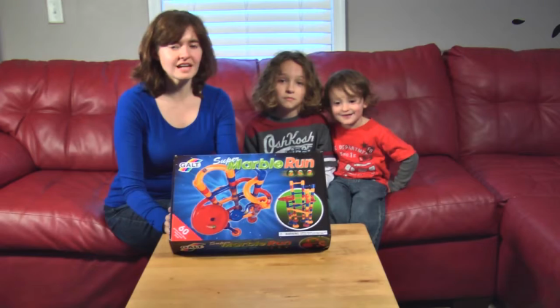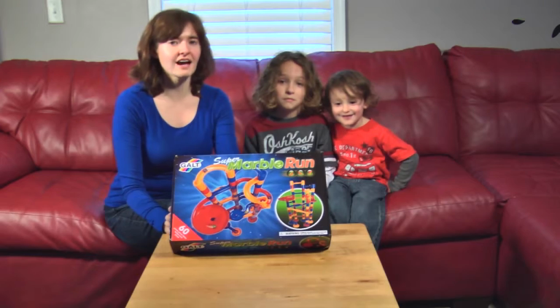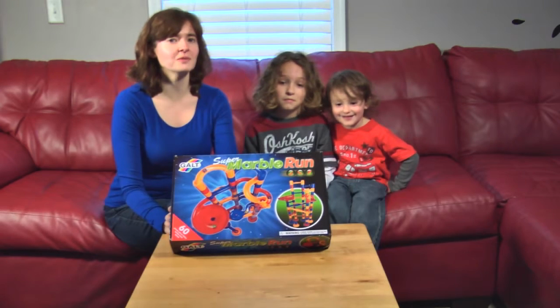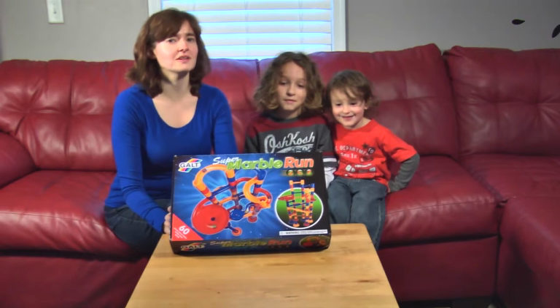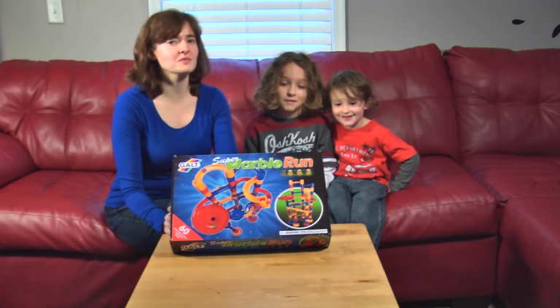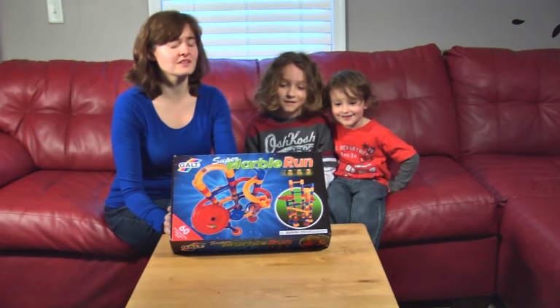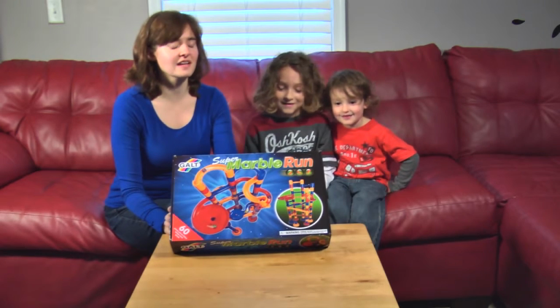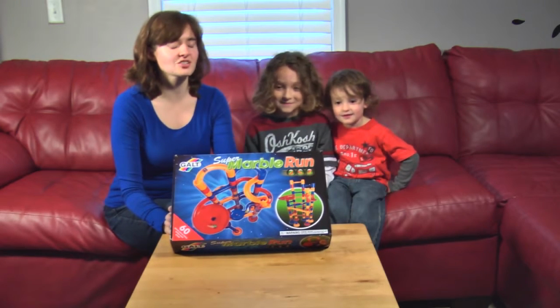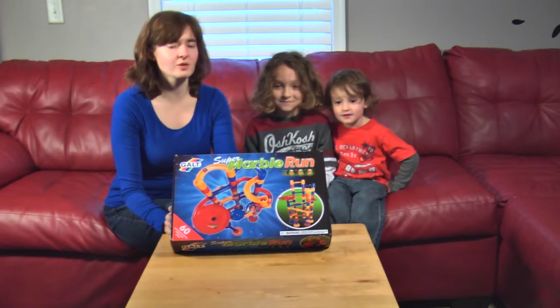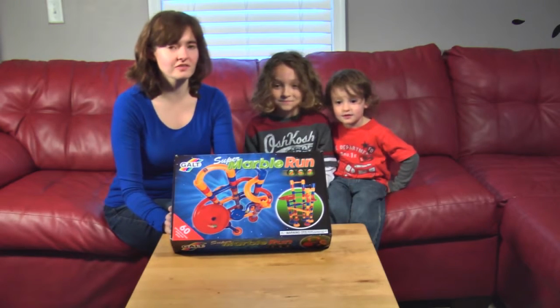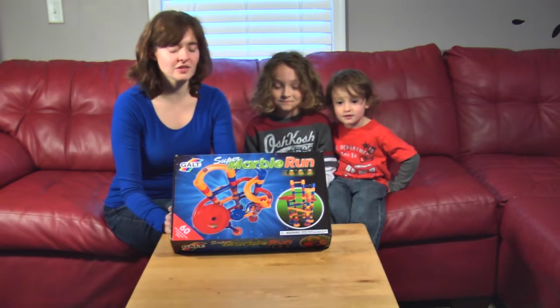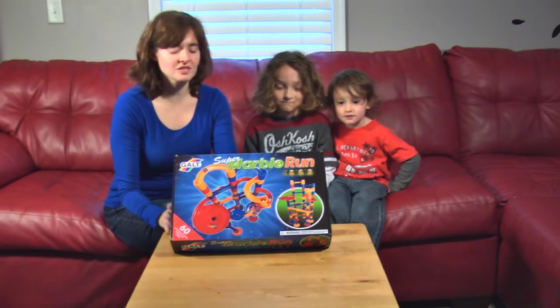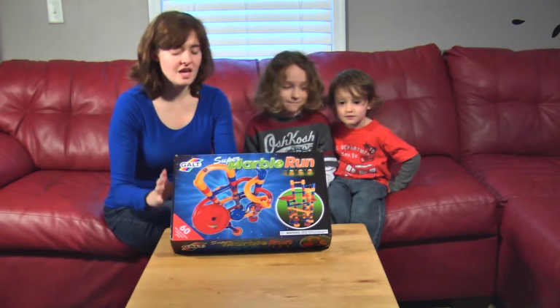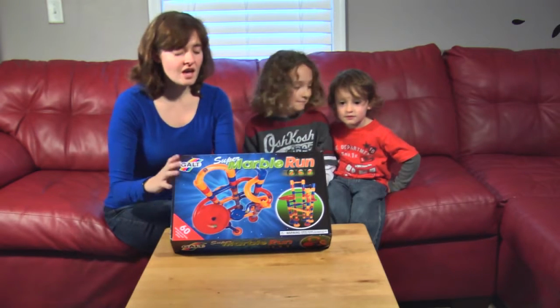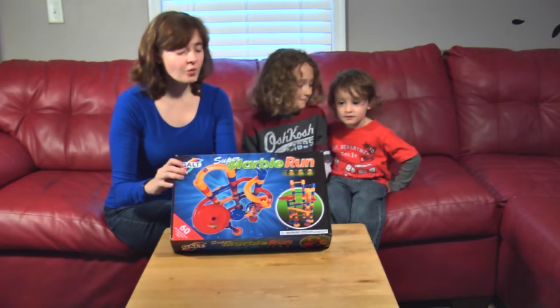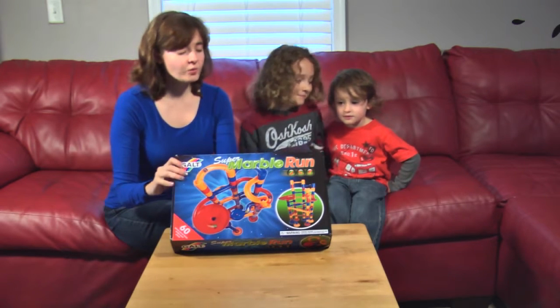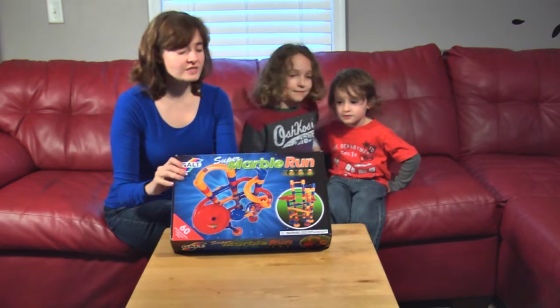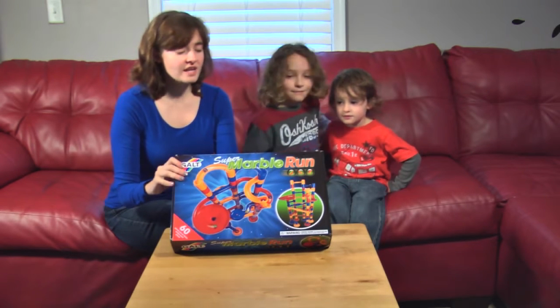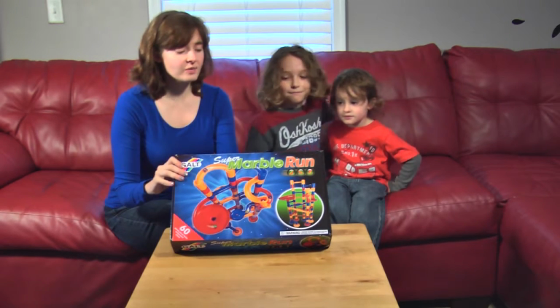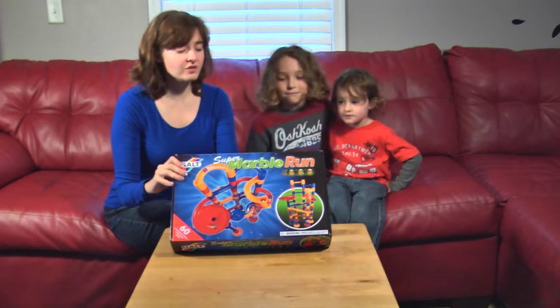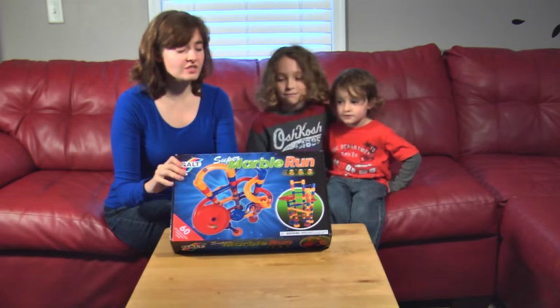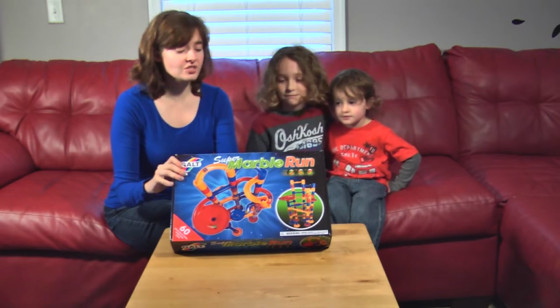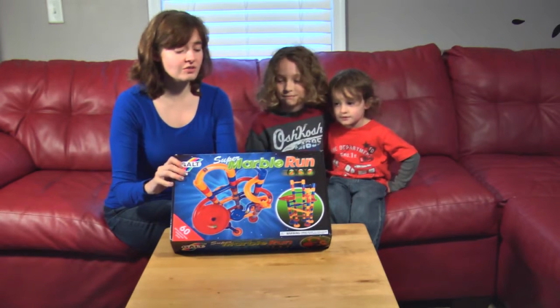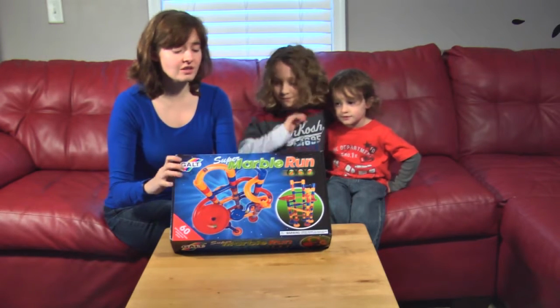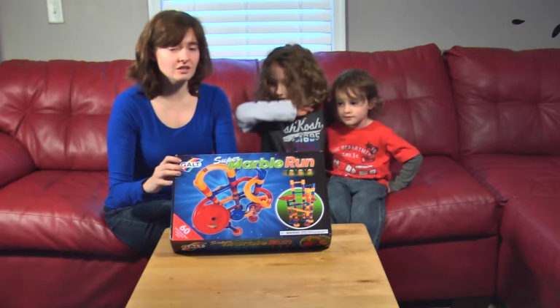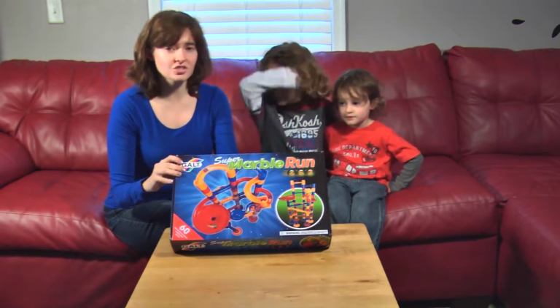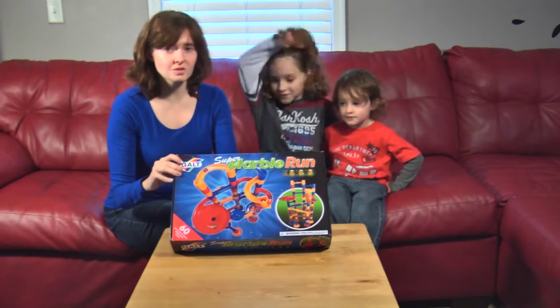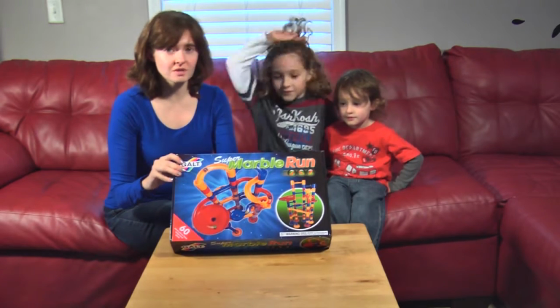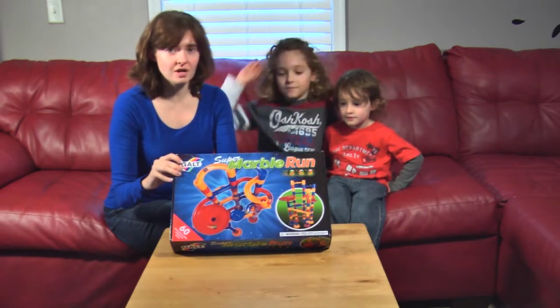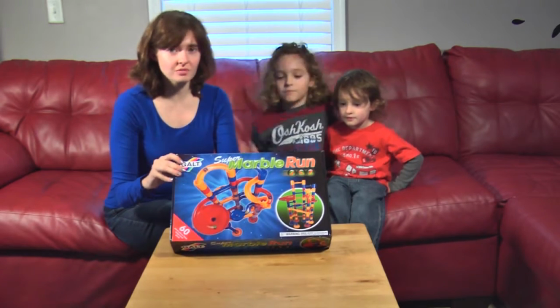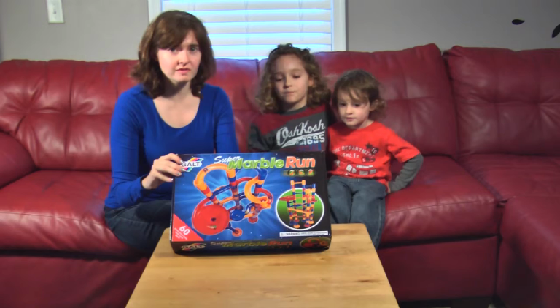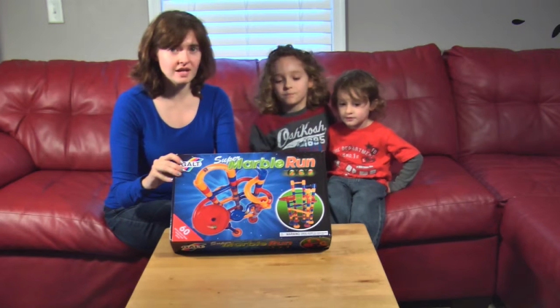Hi, welcome to Red Couch Toy Reviews. Today we are going to show you the Galt Super Marble Run.